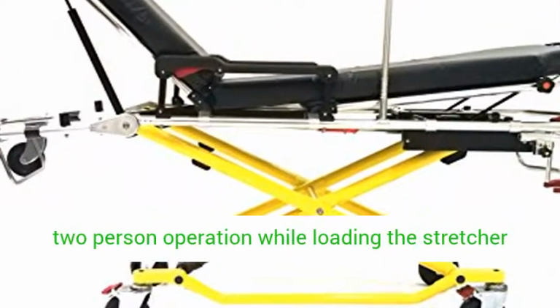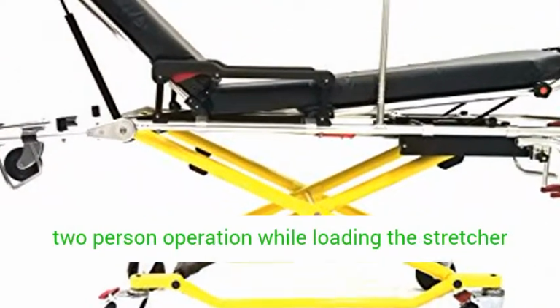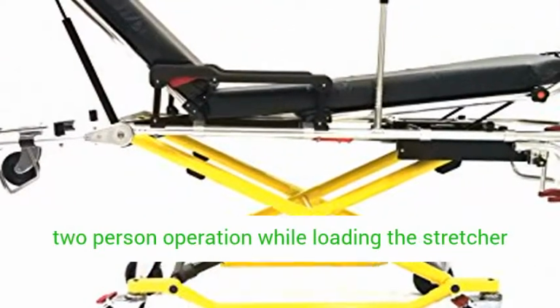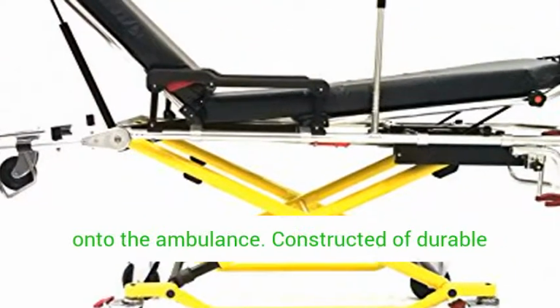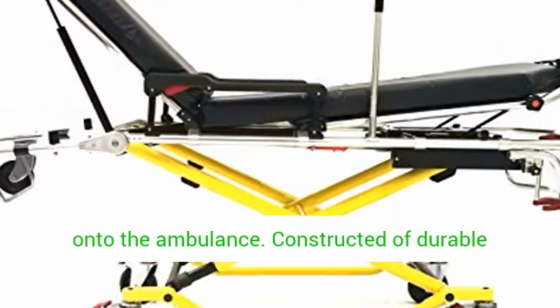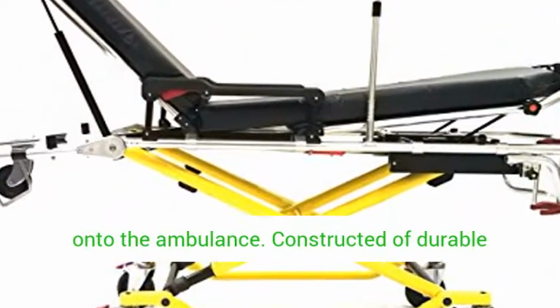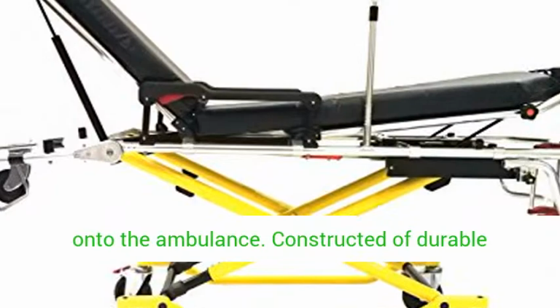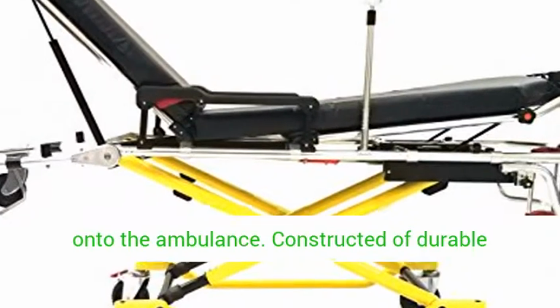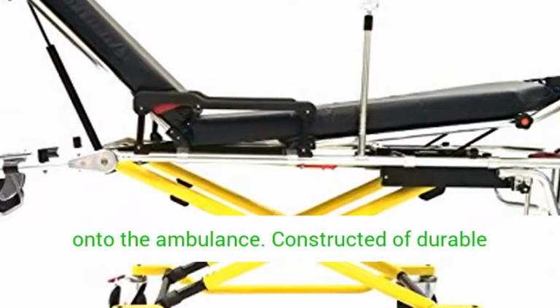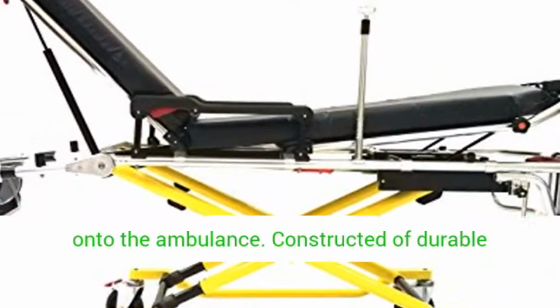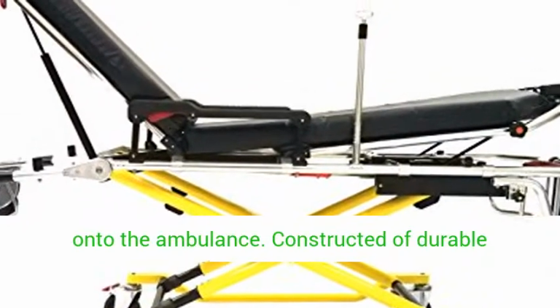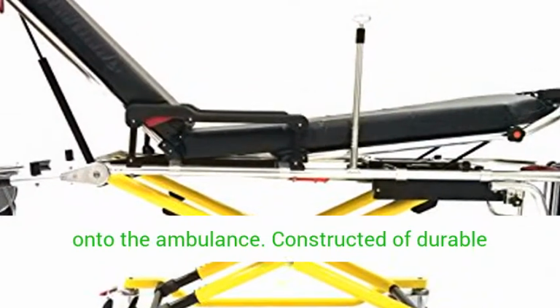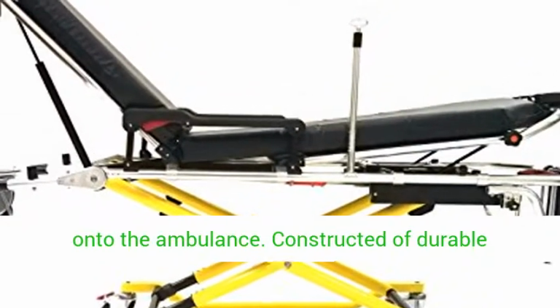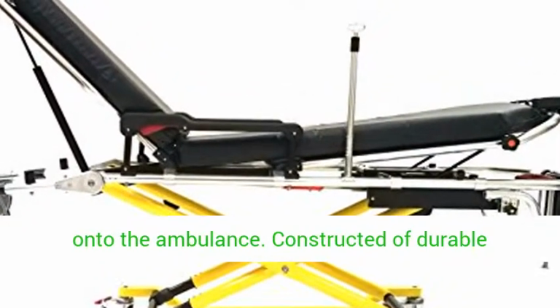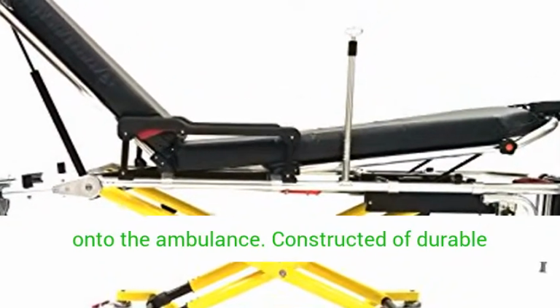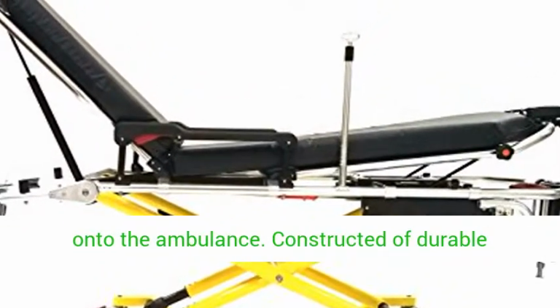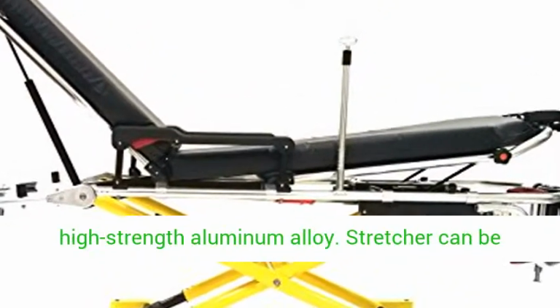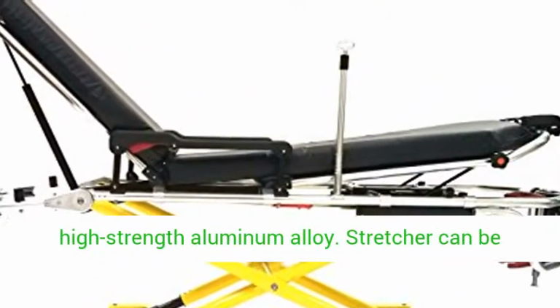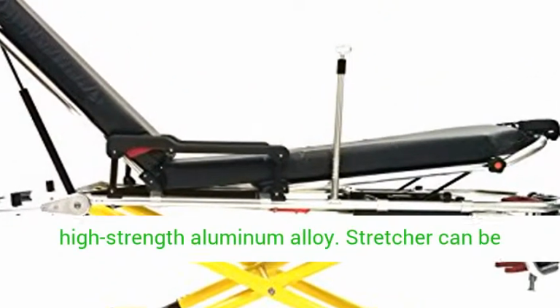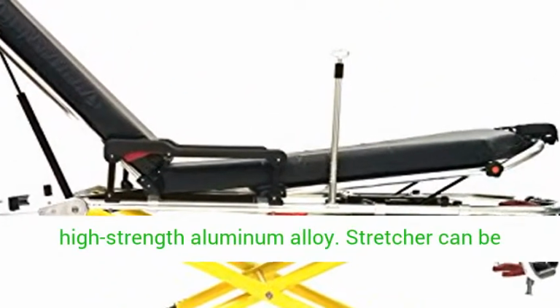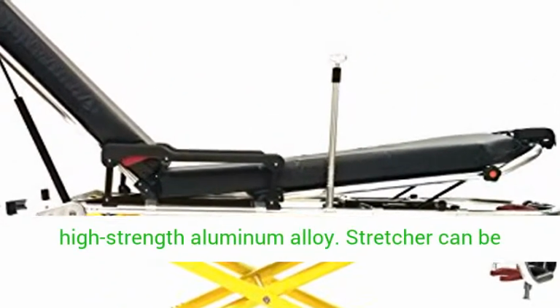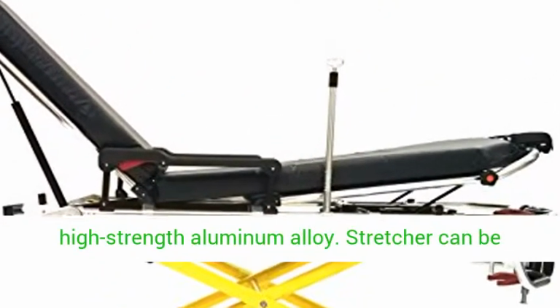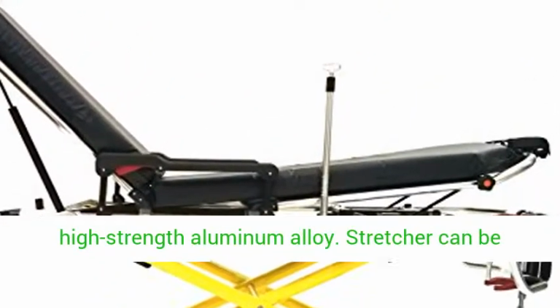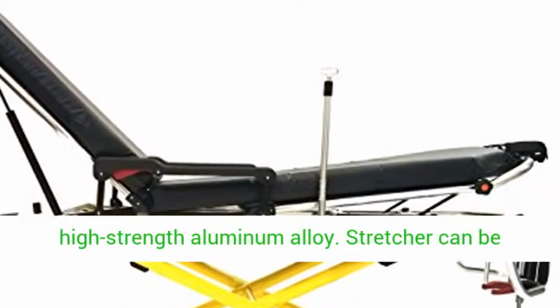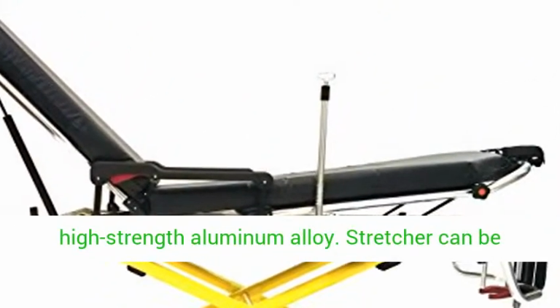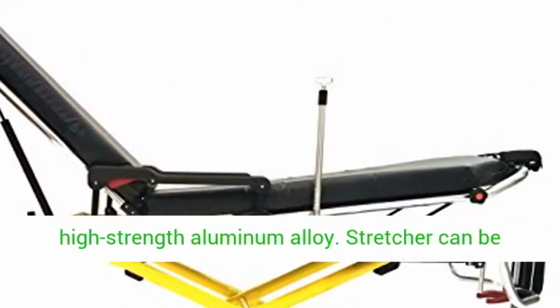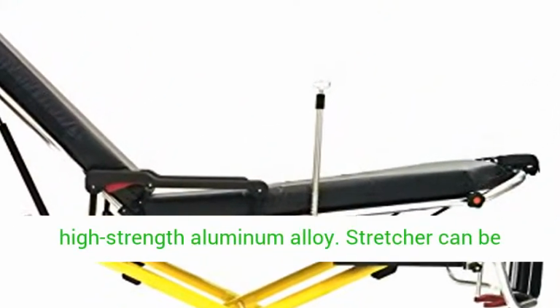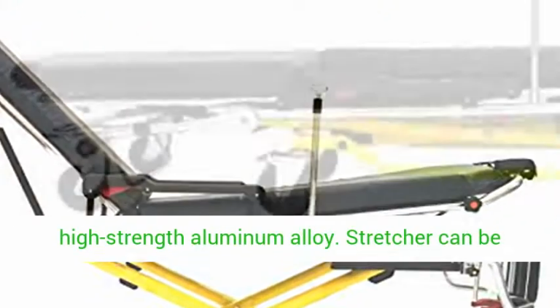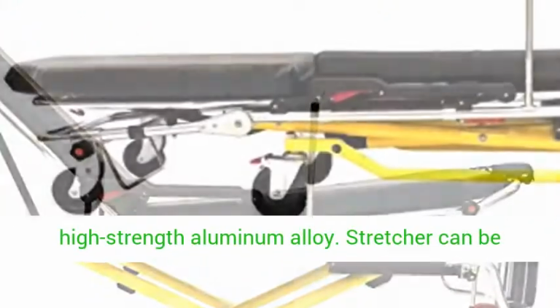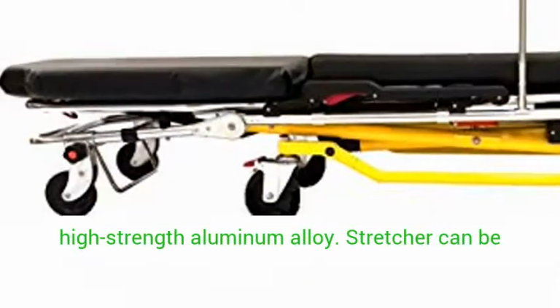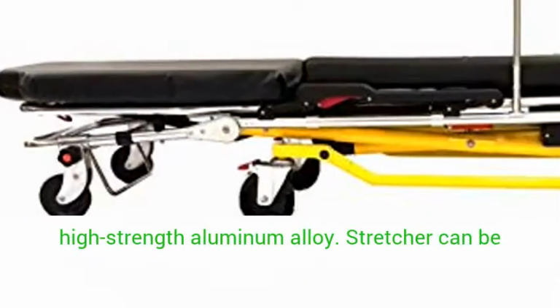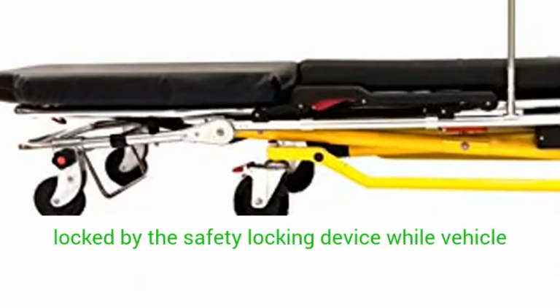Constructed of durable high-strength aluminum alloy. Stretcher can be locked by the safety locking device while vehicle is in motion.